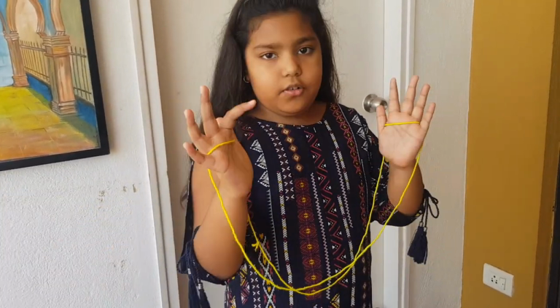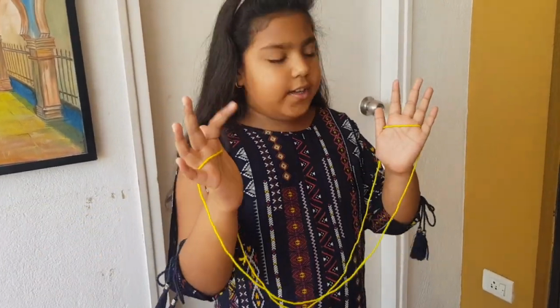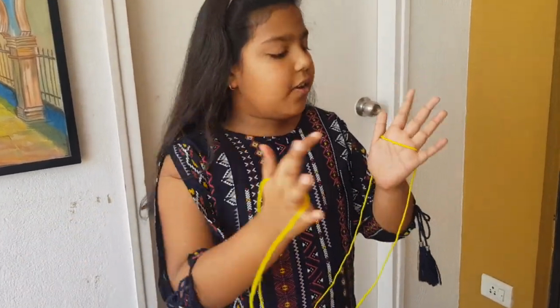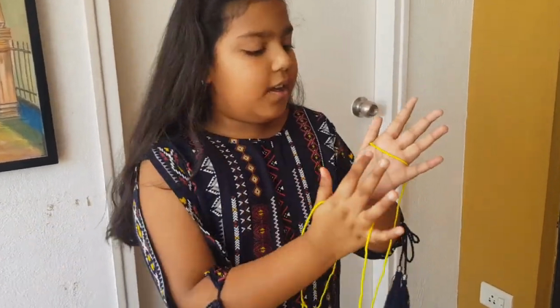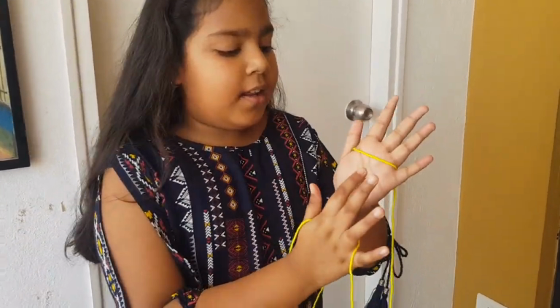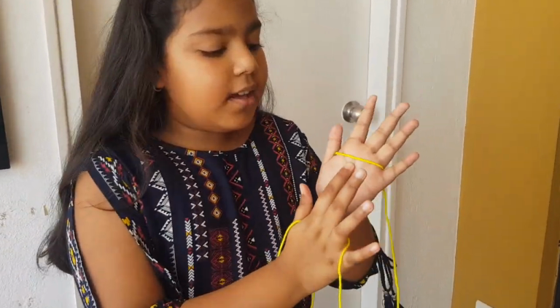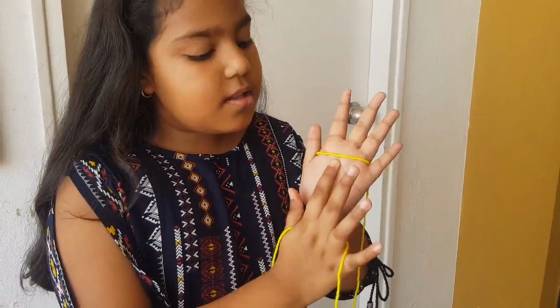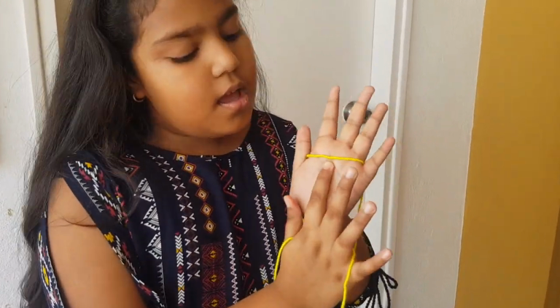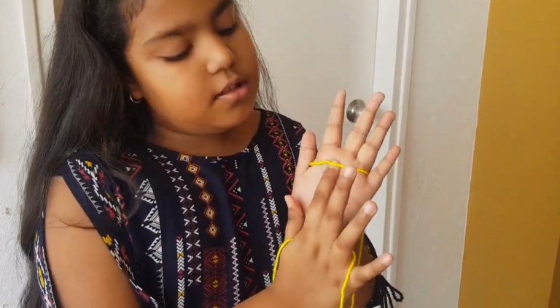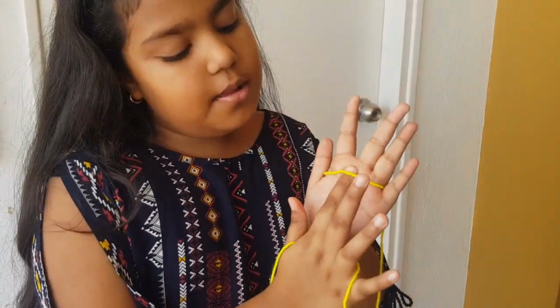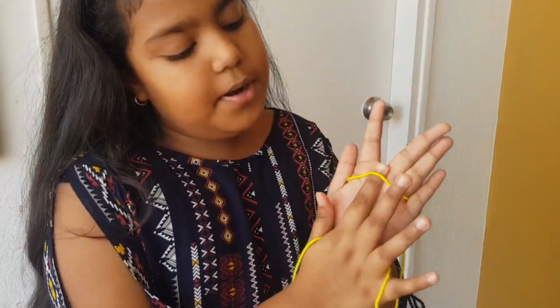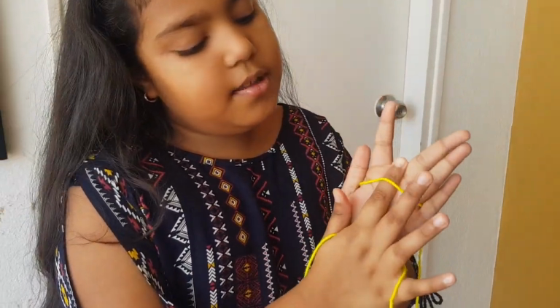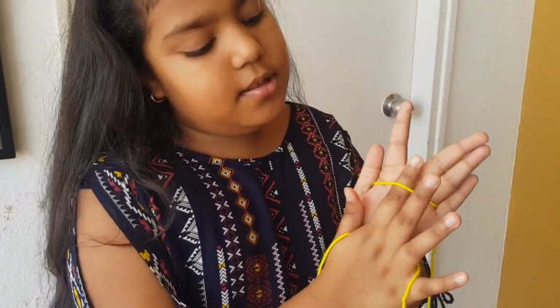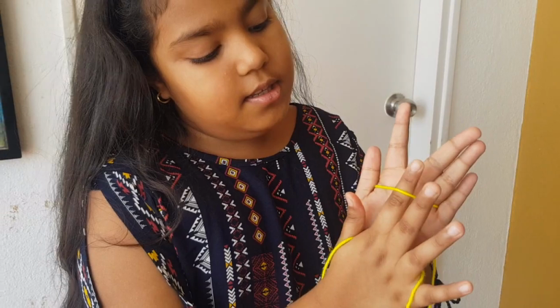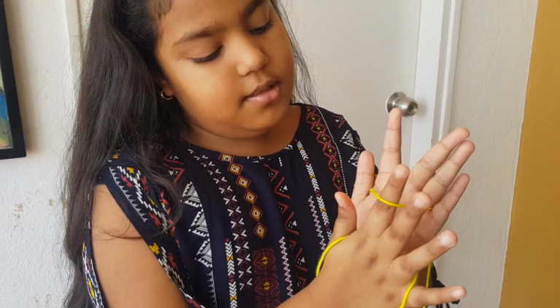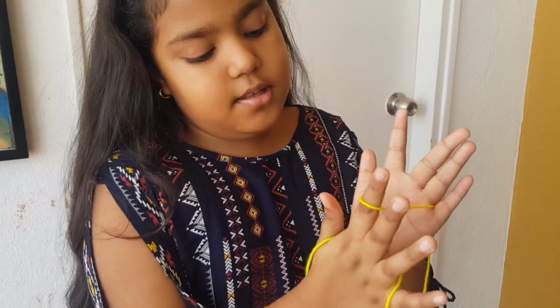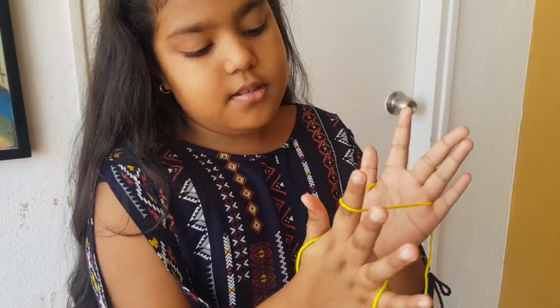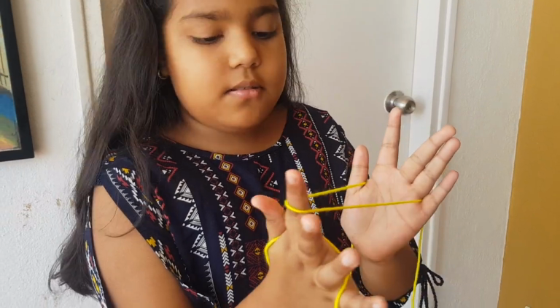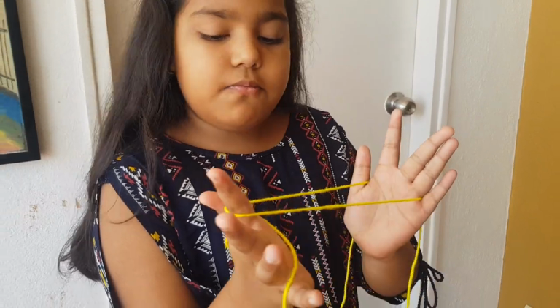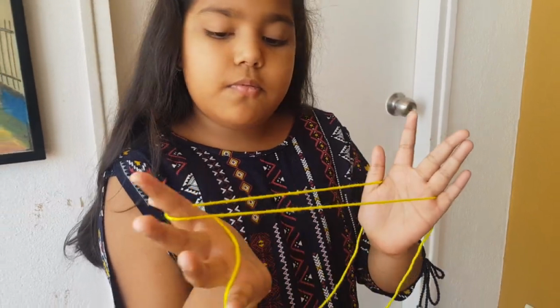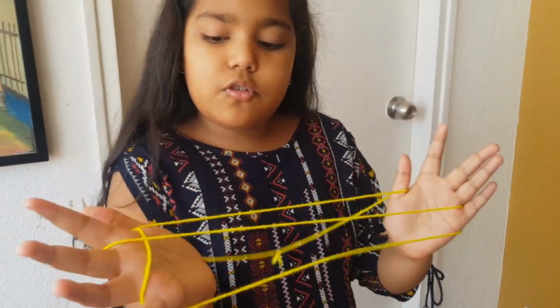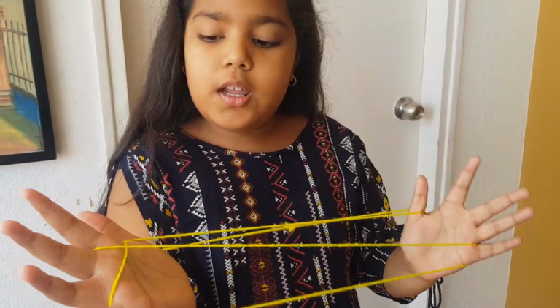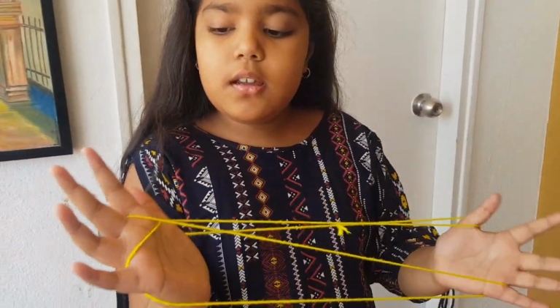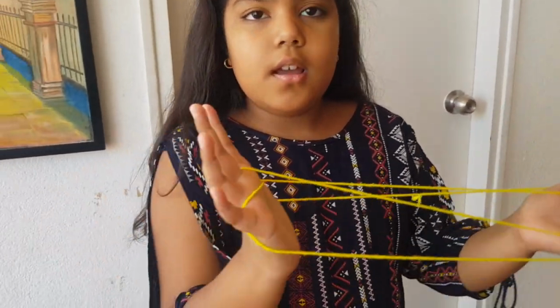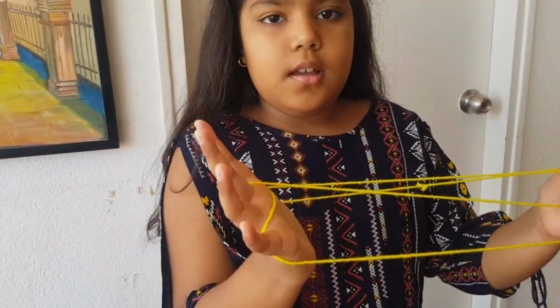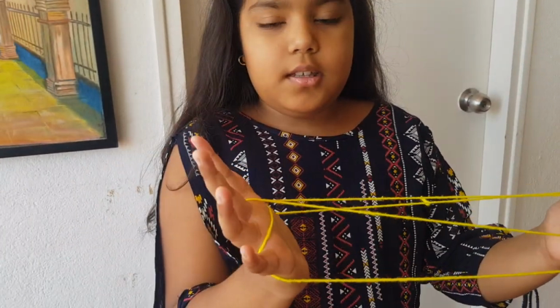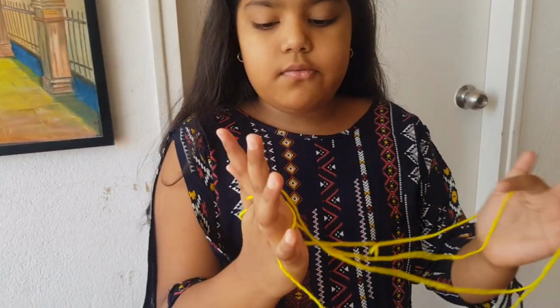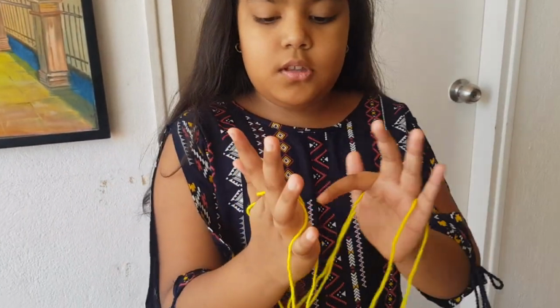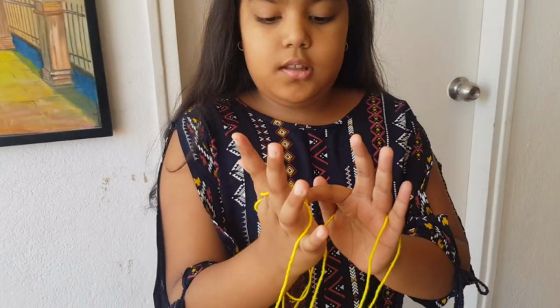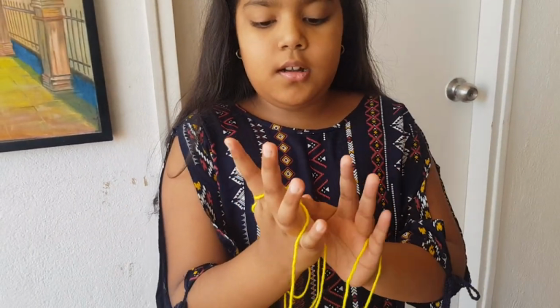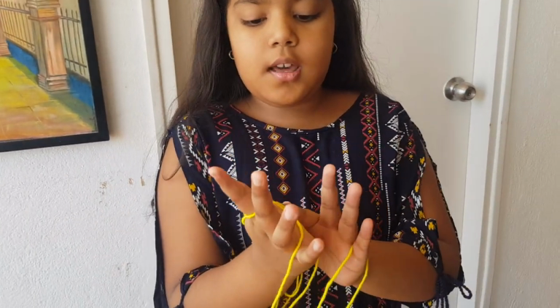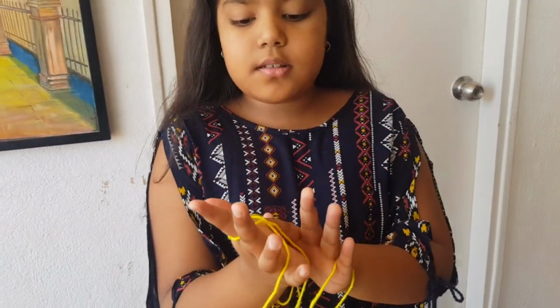Now take your index and slip it in this string. Same with the other index.